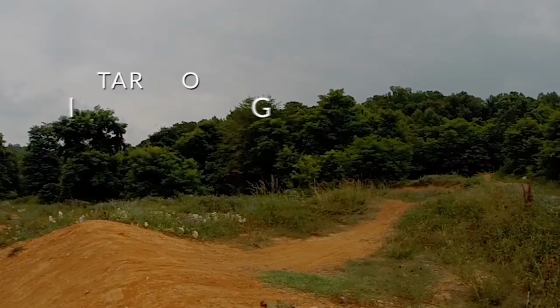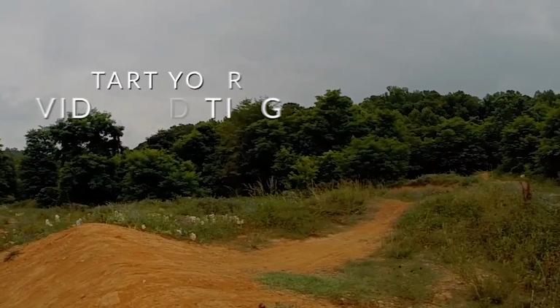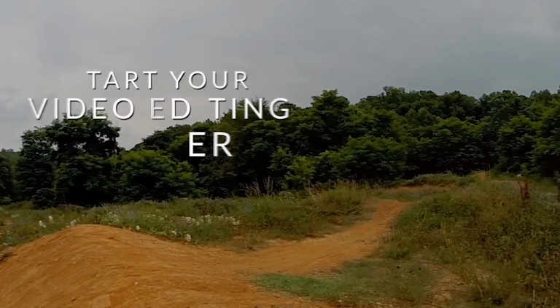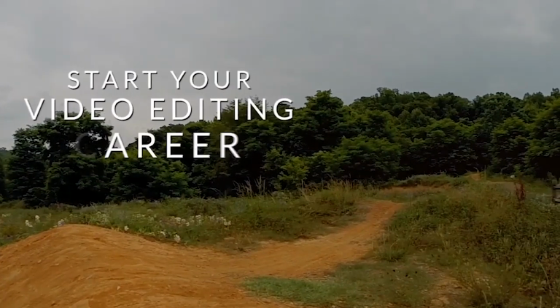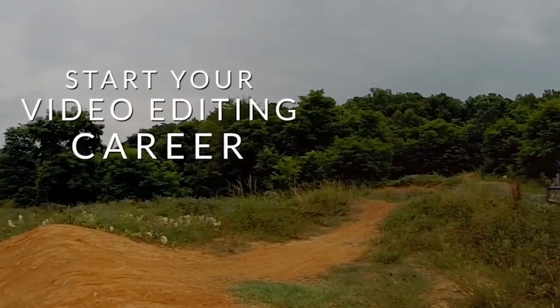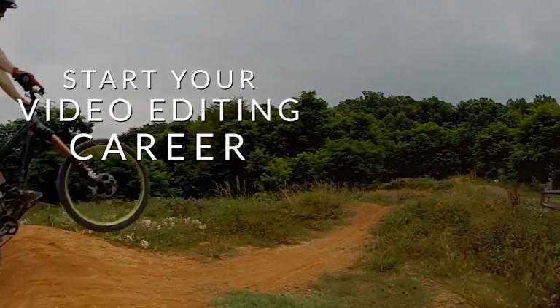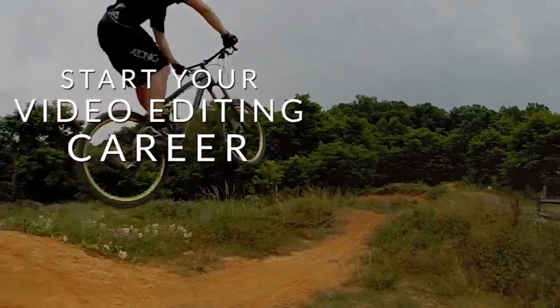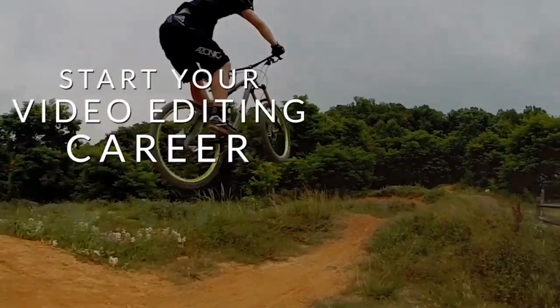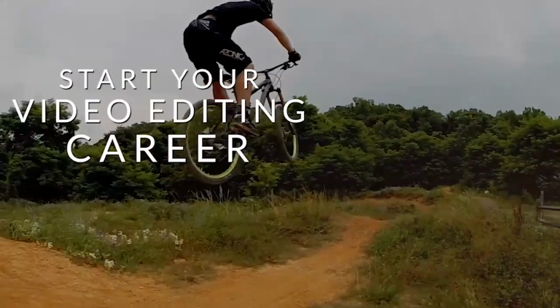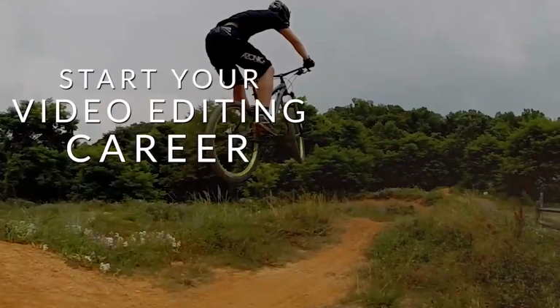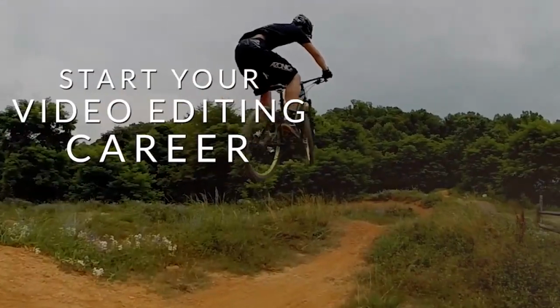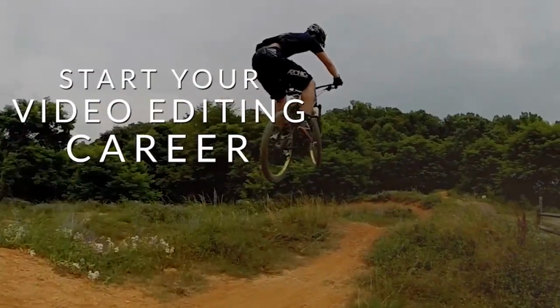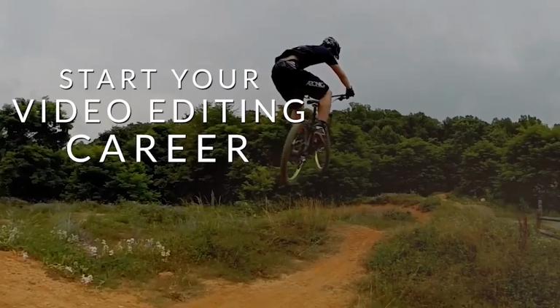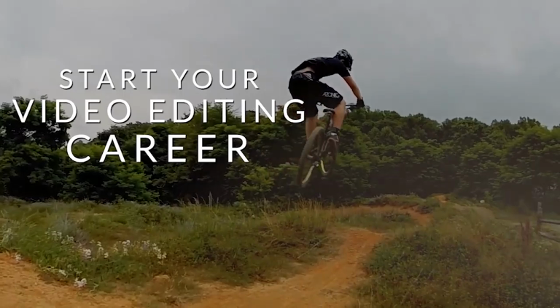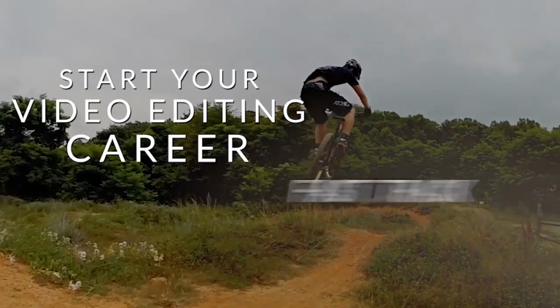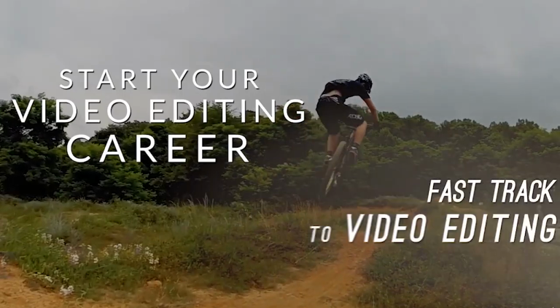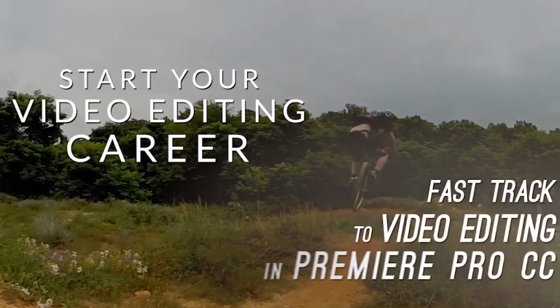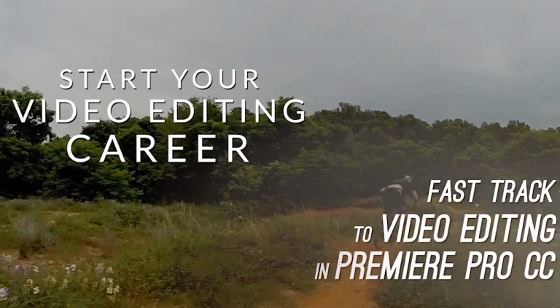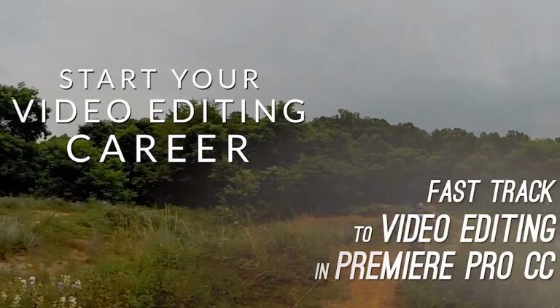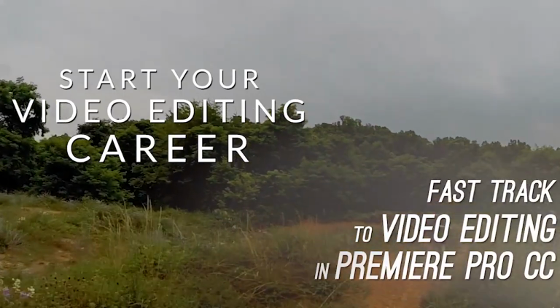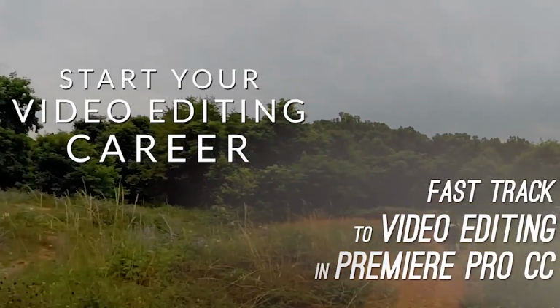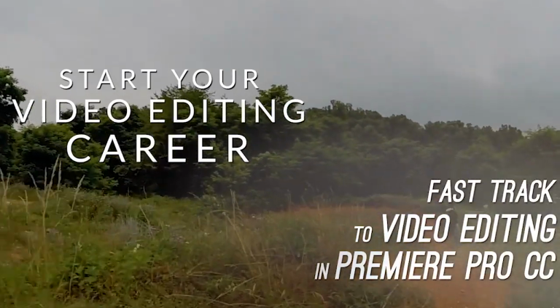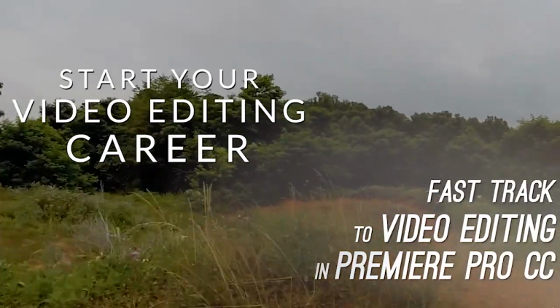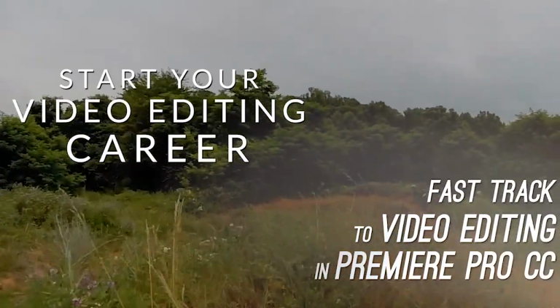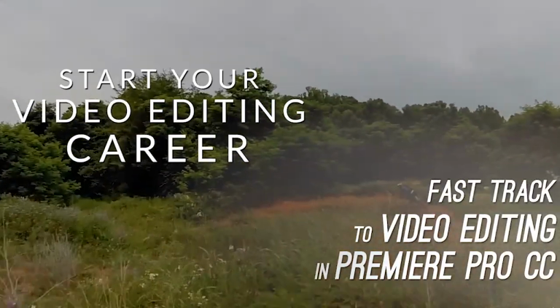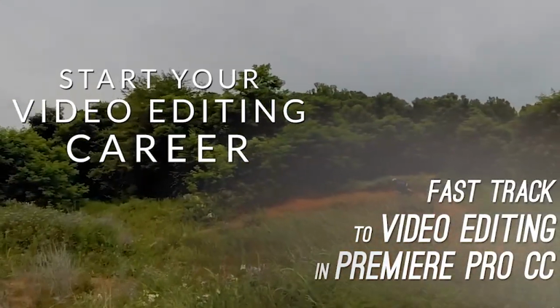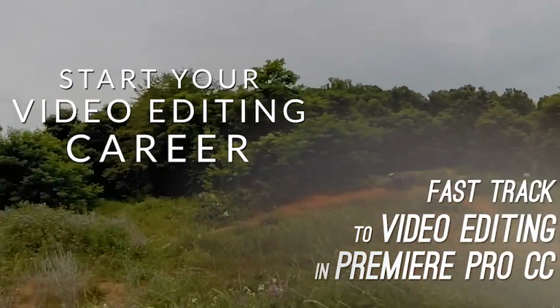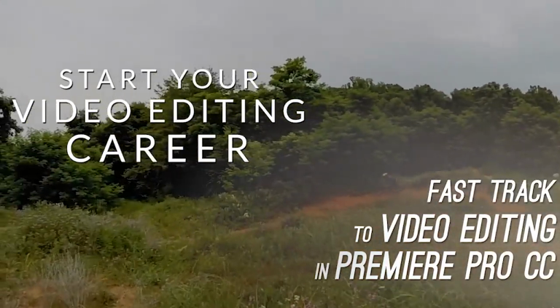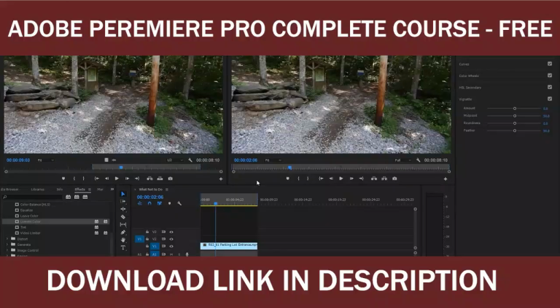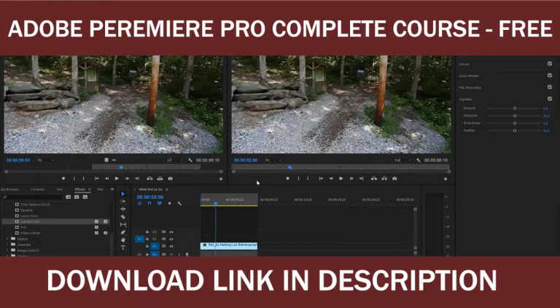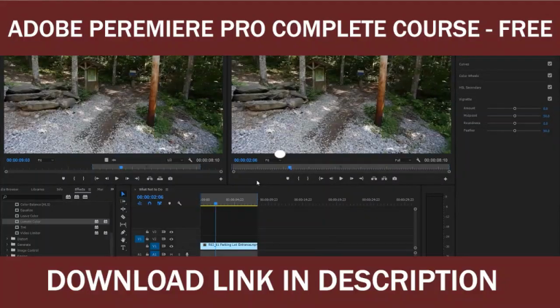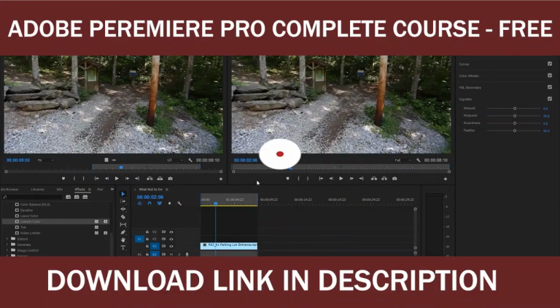You never know — this could be the start of your highly successful career as a pro video editor, maybe in the film industry or just for fun.